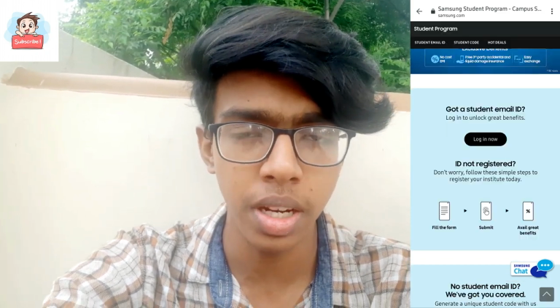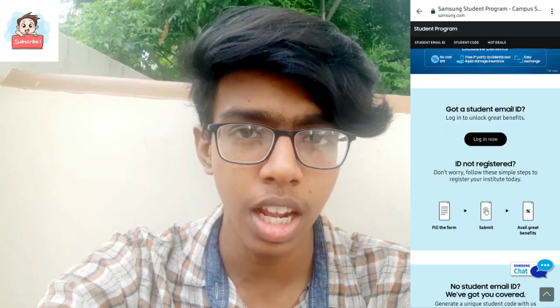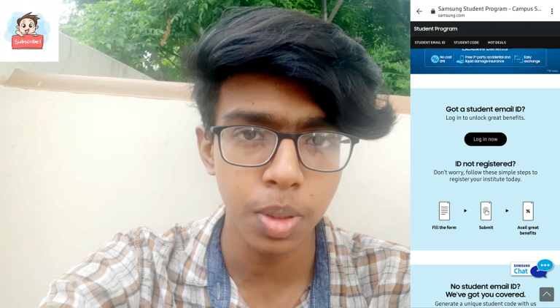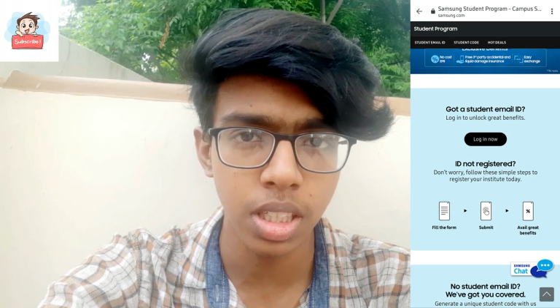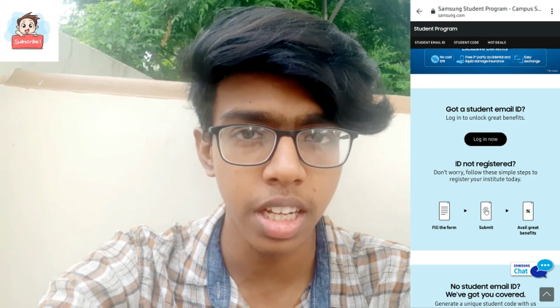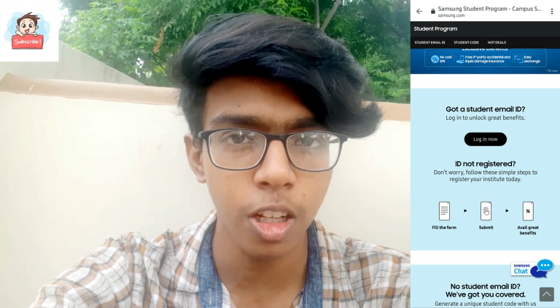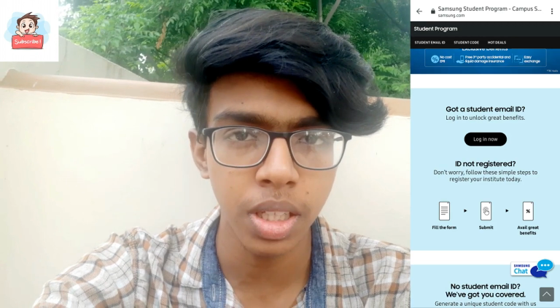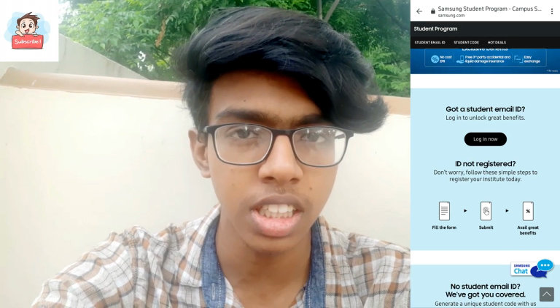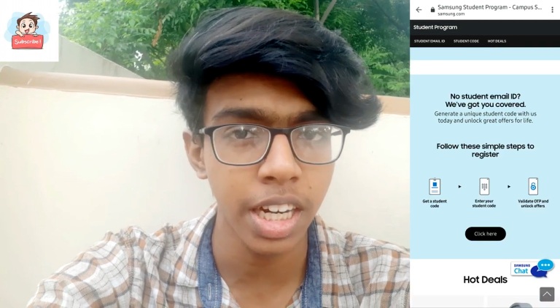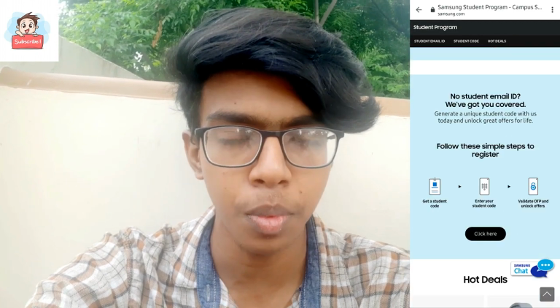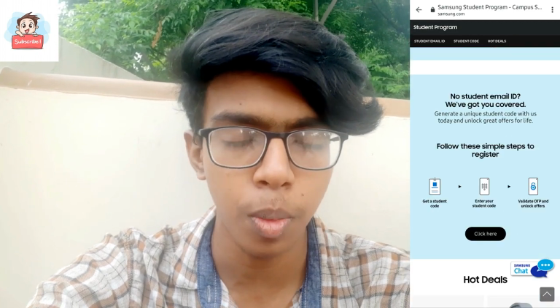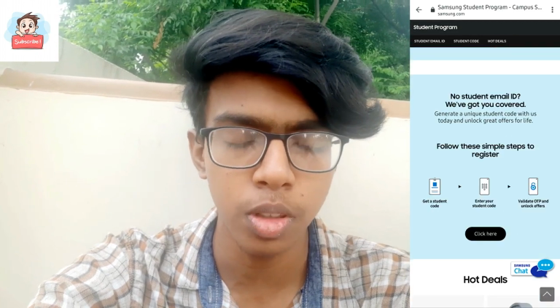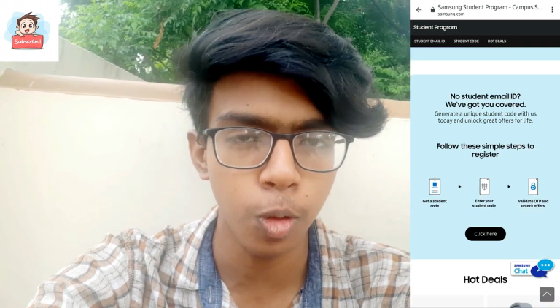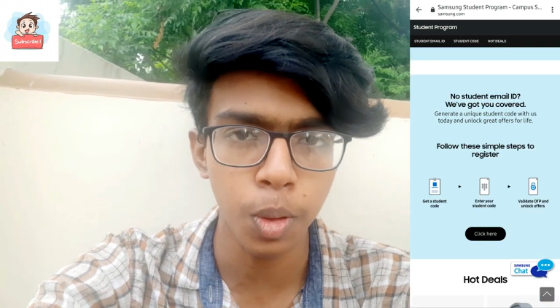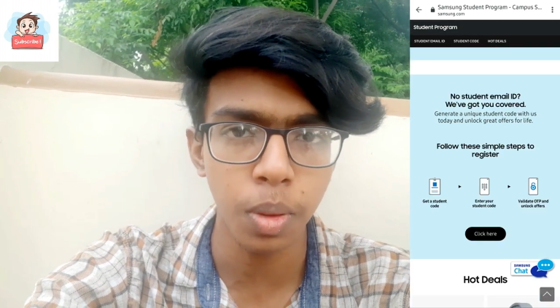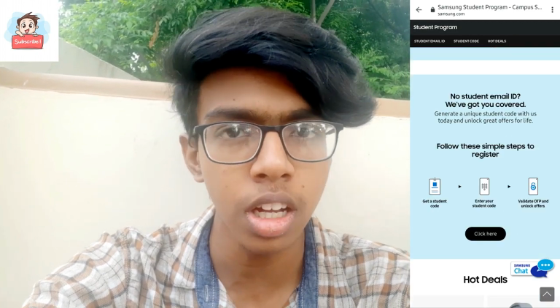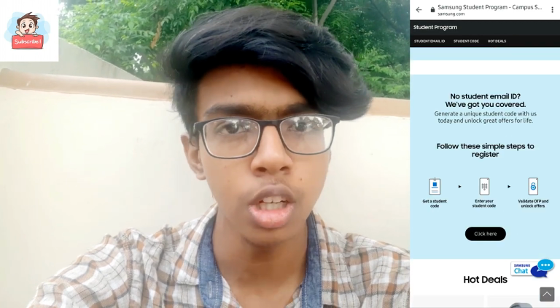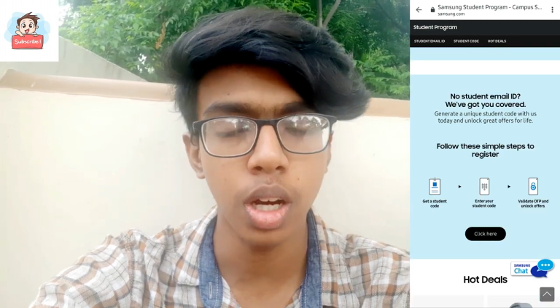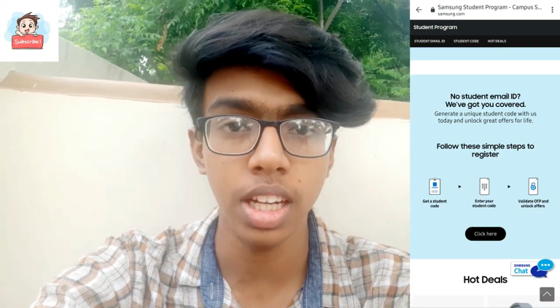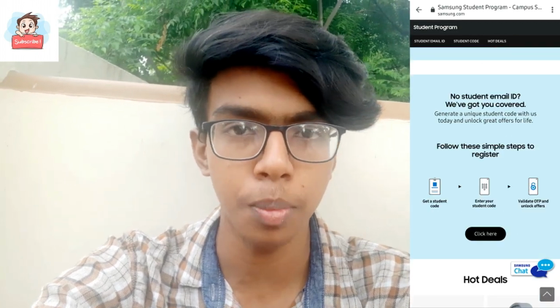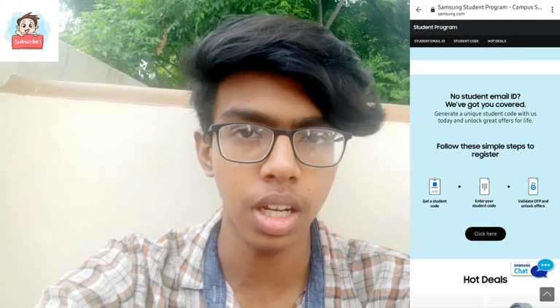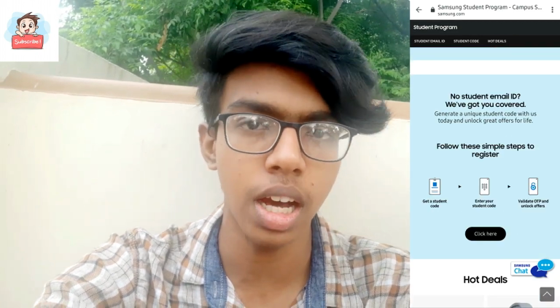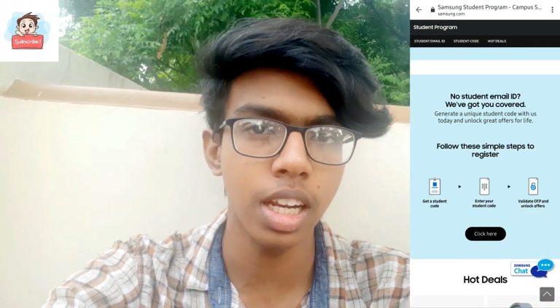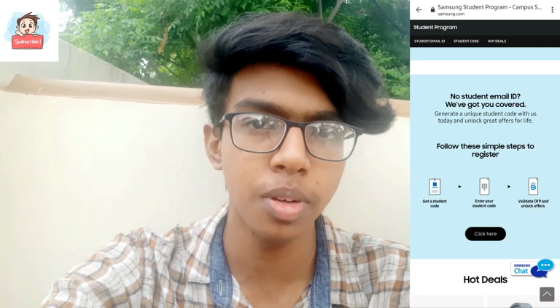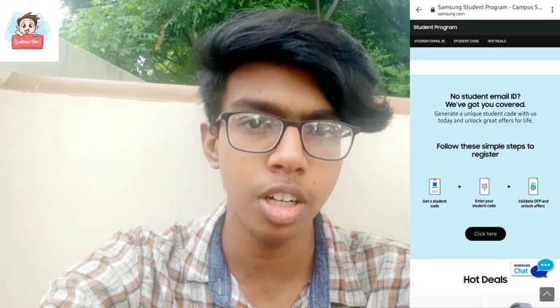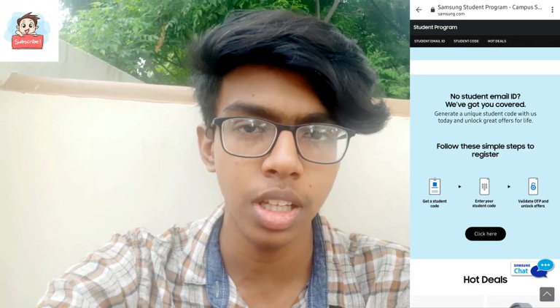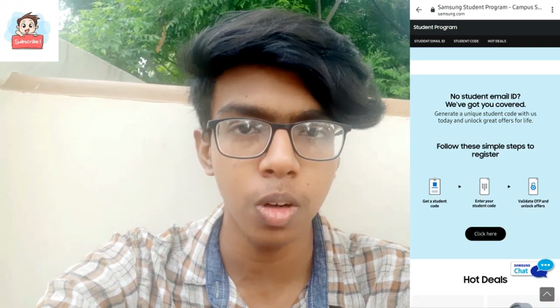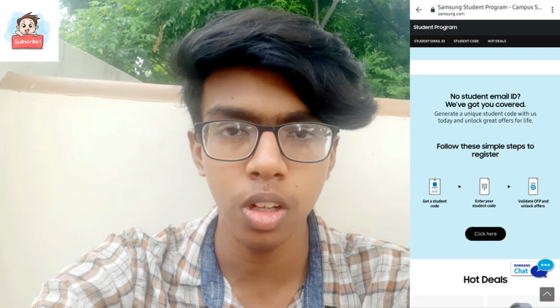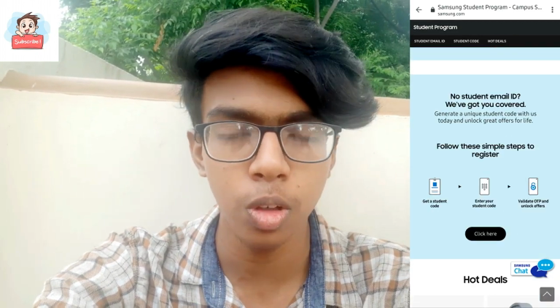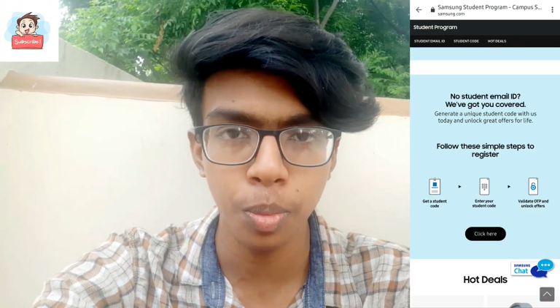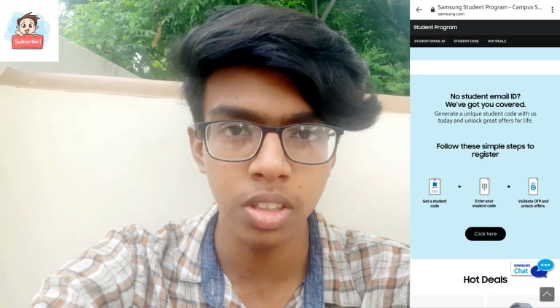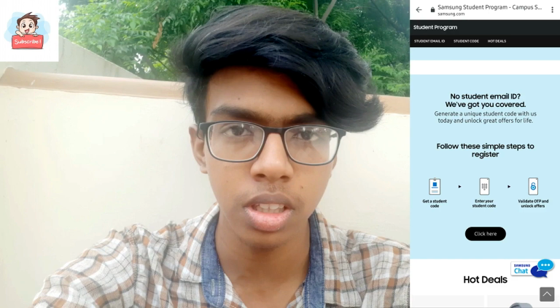They will give you a notification to sign up now. Click and select so that you can proceed to the next page.